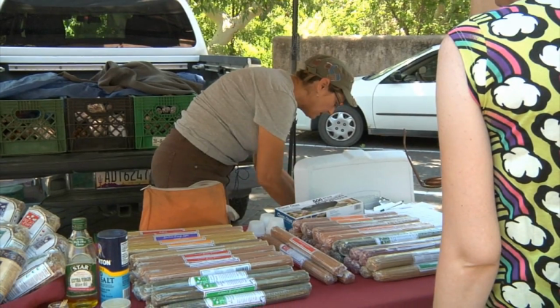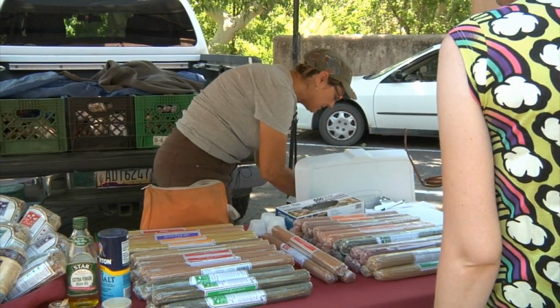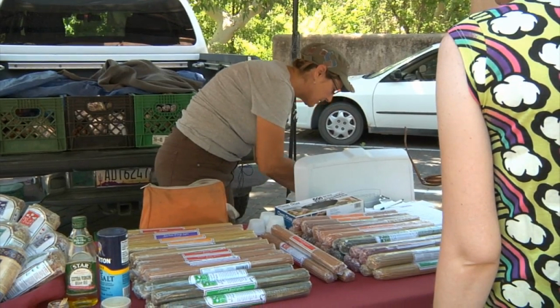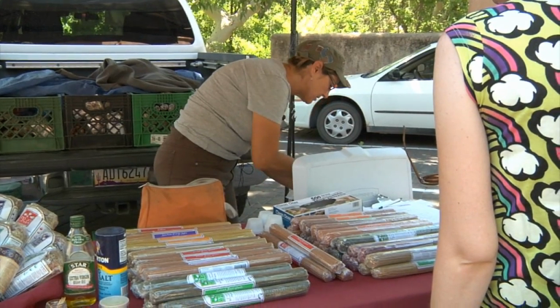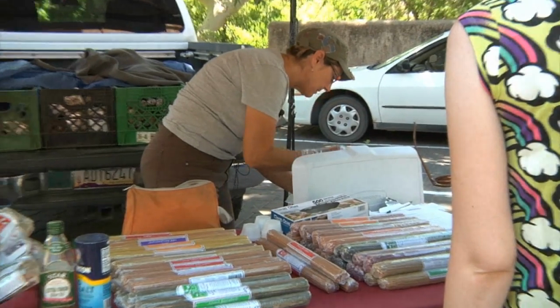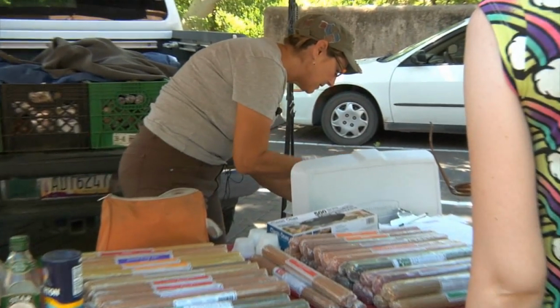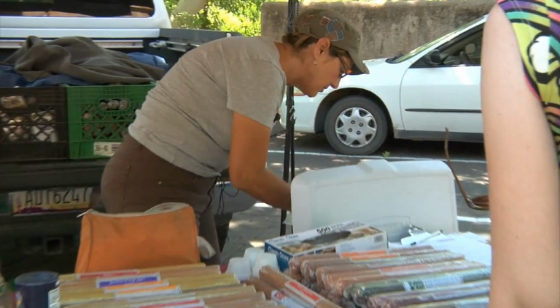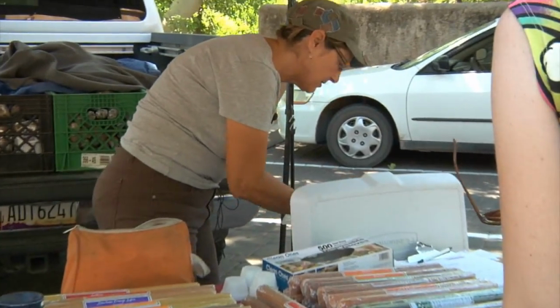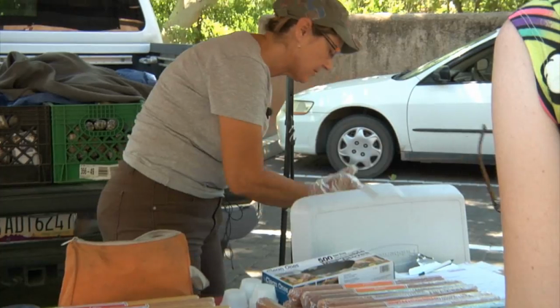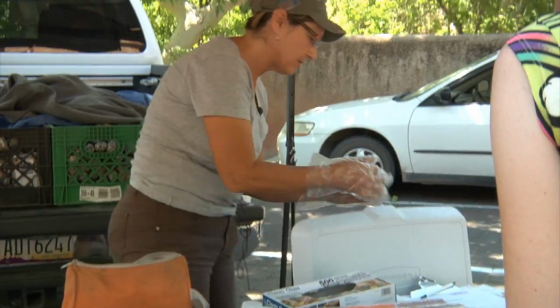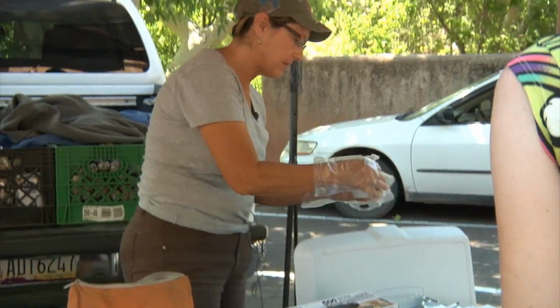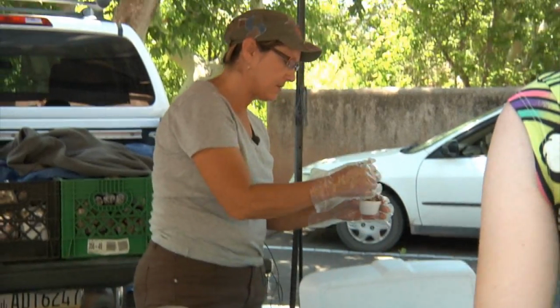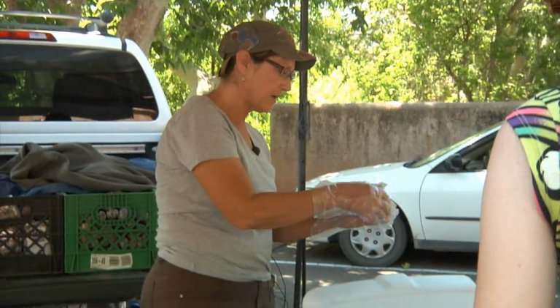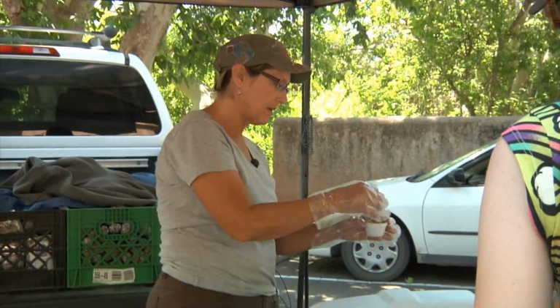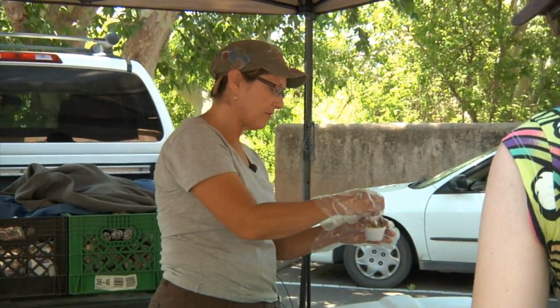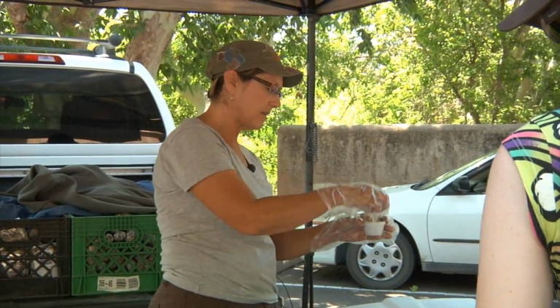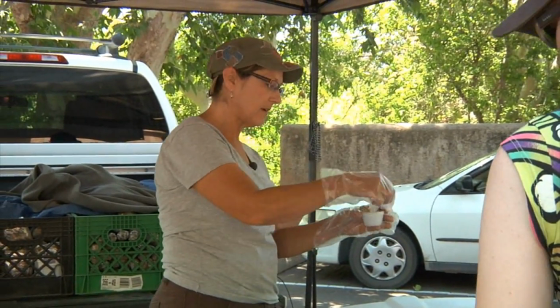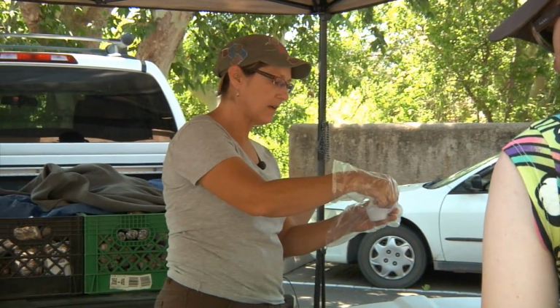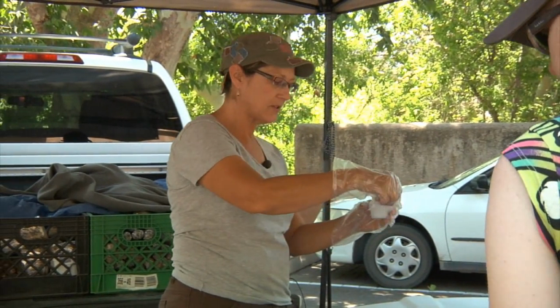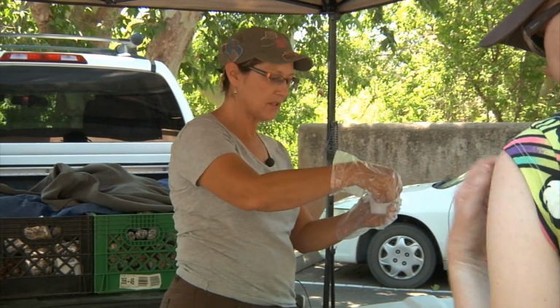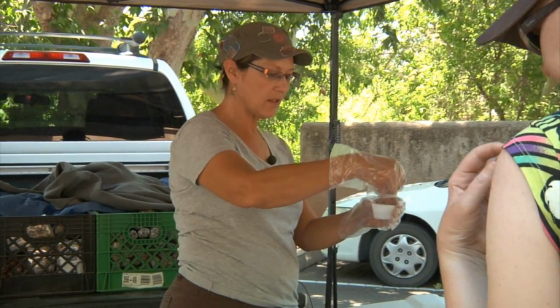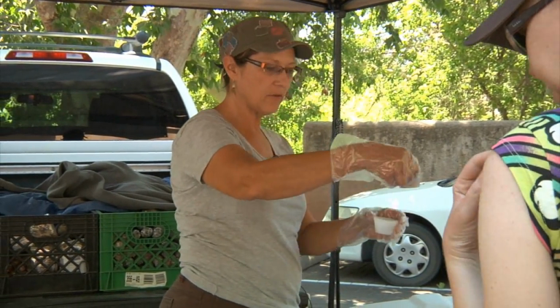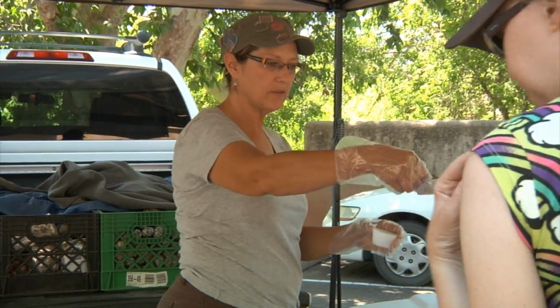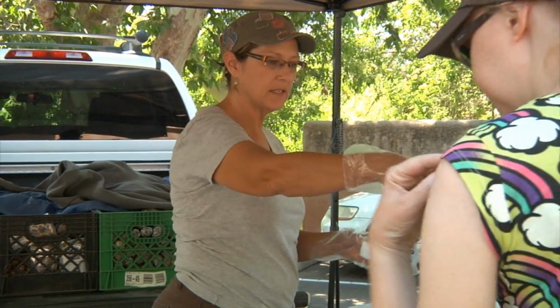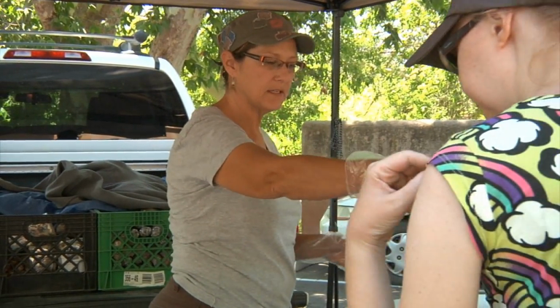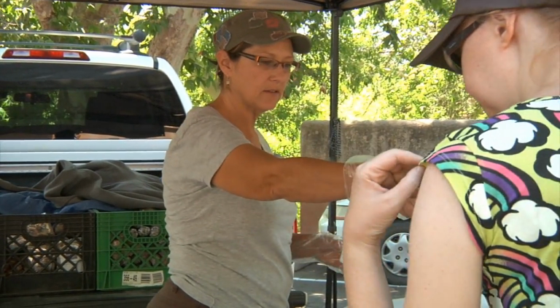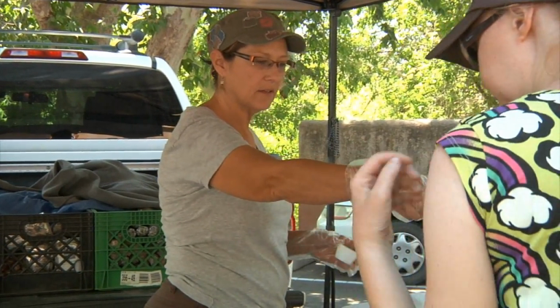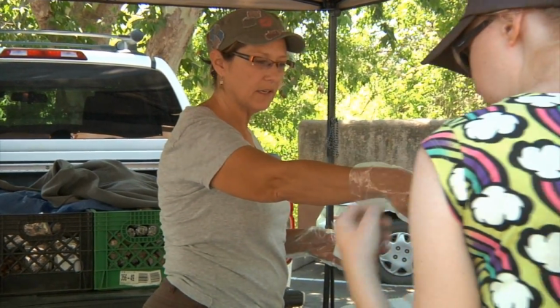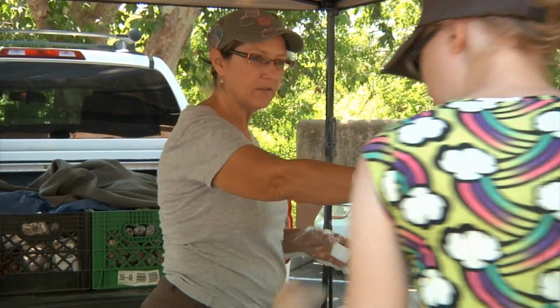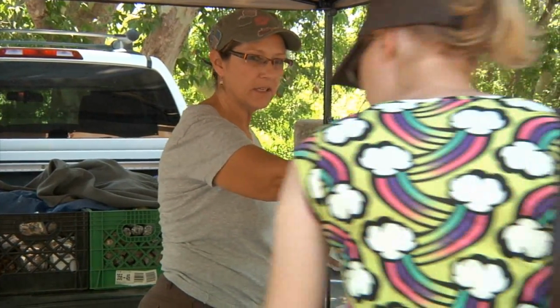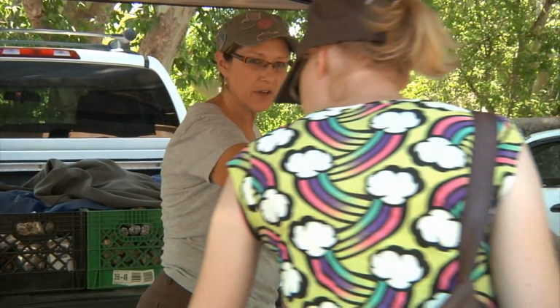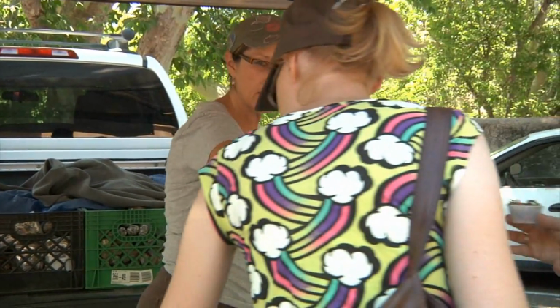This is our spinach, and there's a little bit of tomato in there. It has just olive oil and sea salt on it. Would you like to try it?